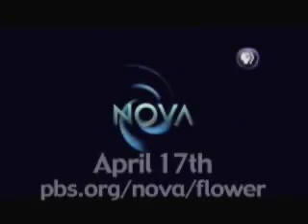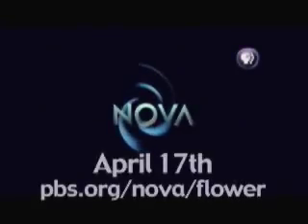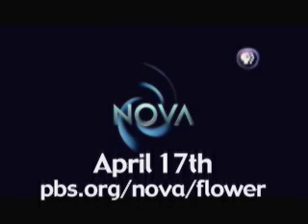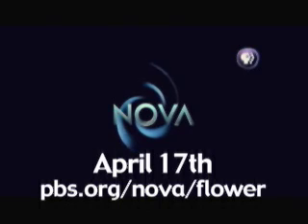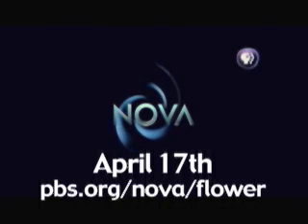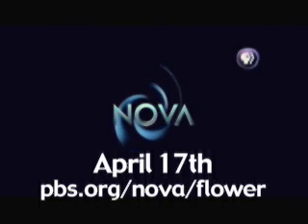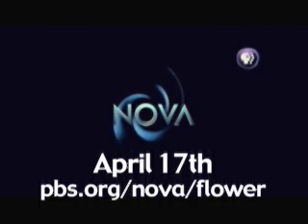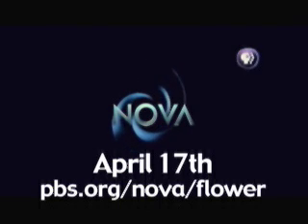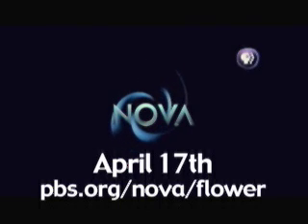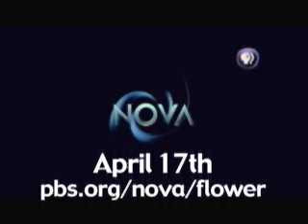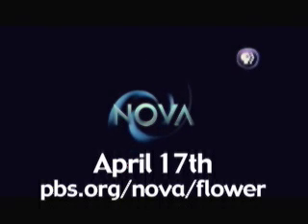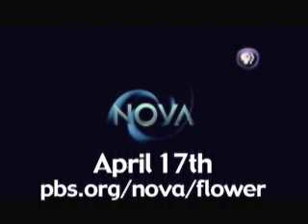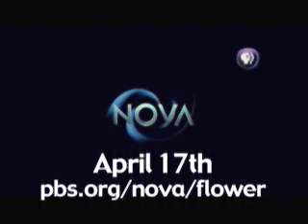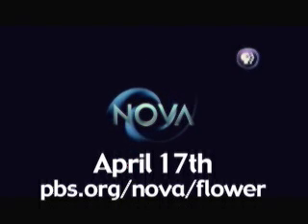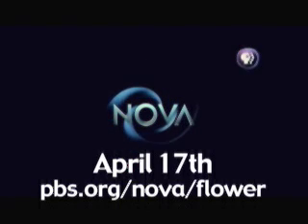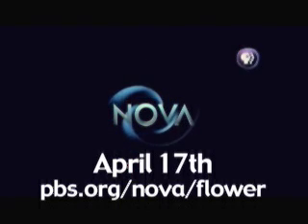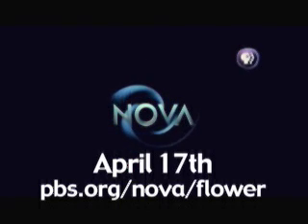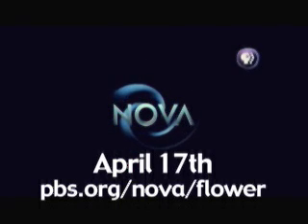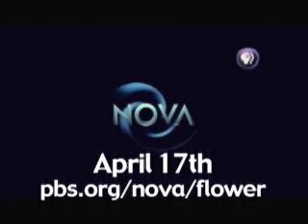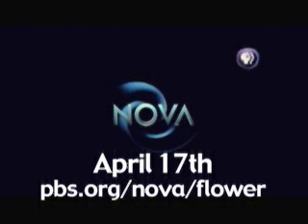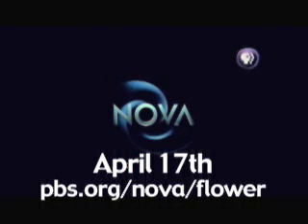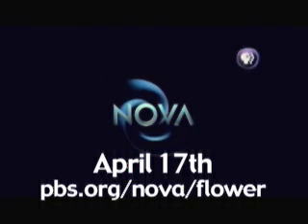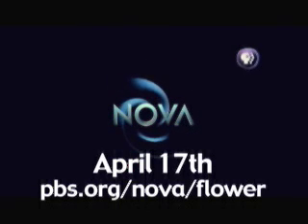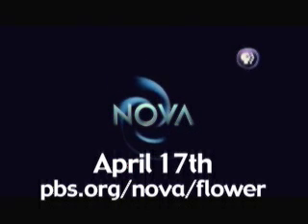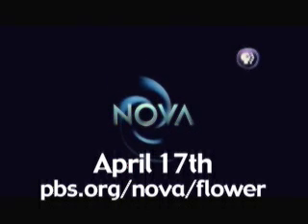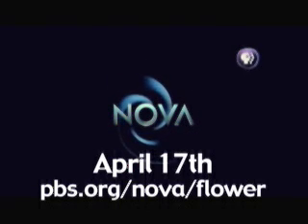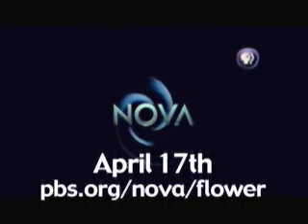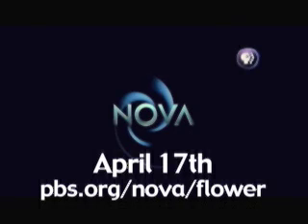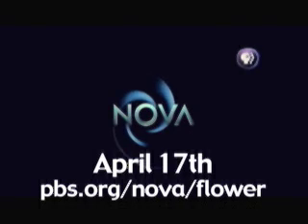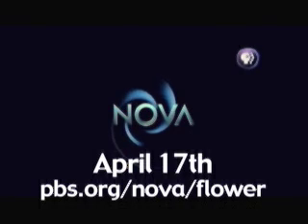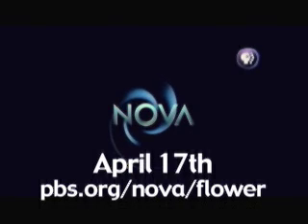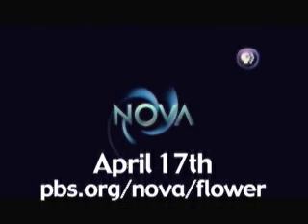To learn more about Earth's most stunning plants, watch NOVA's First Flower, airing April 17th on PBS.